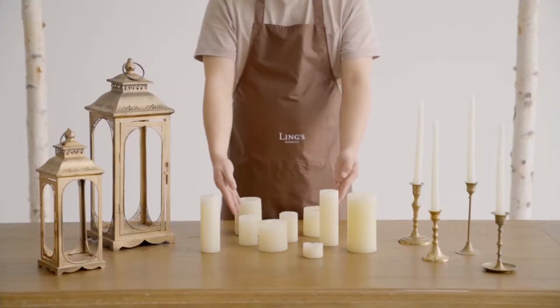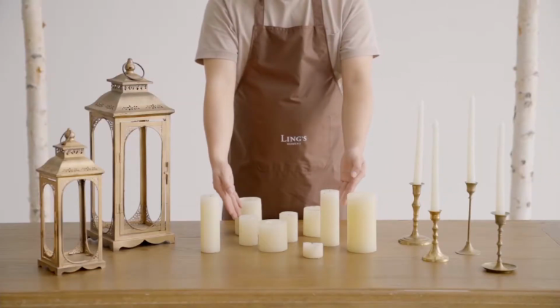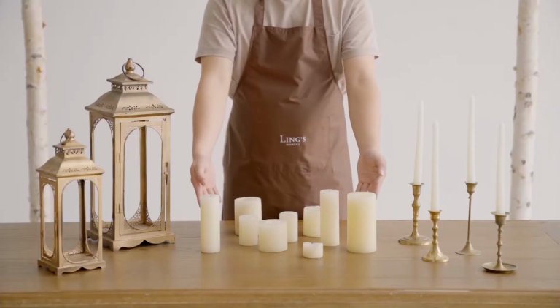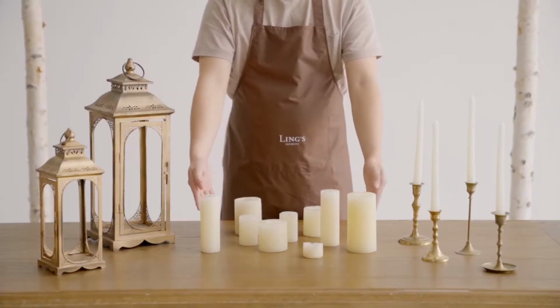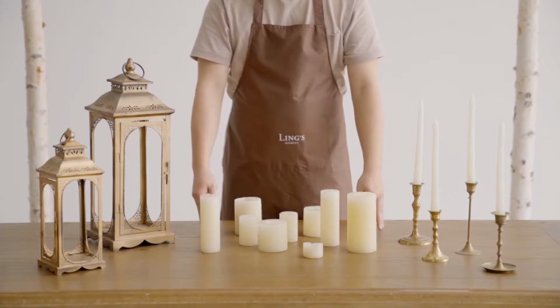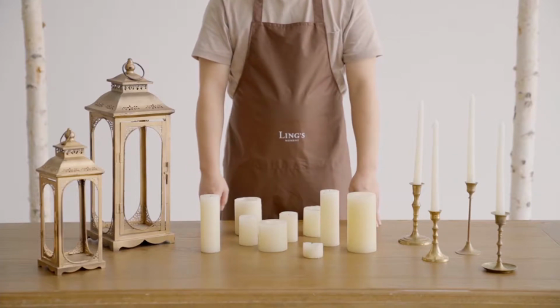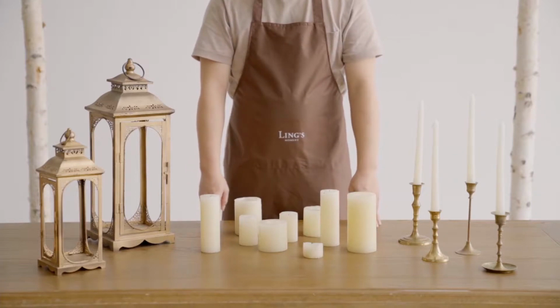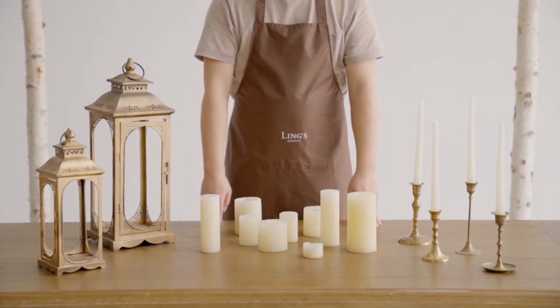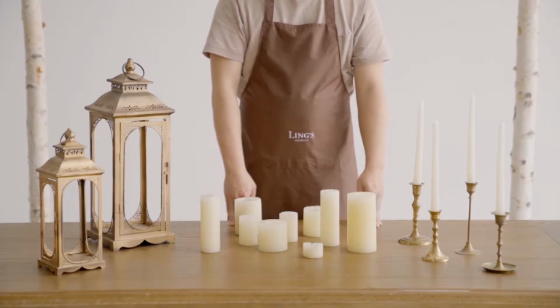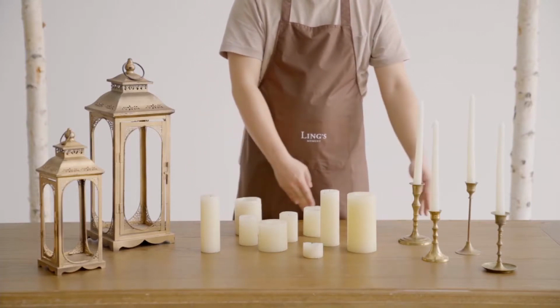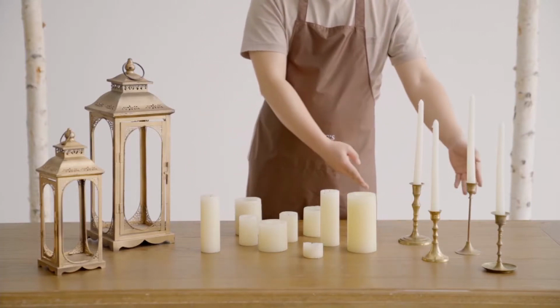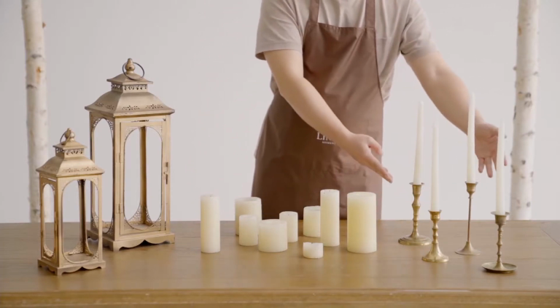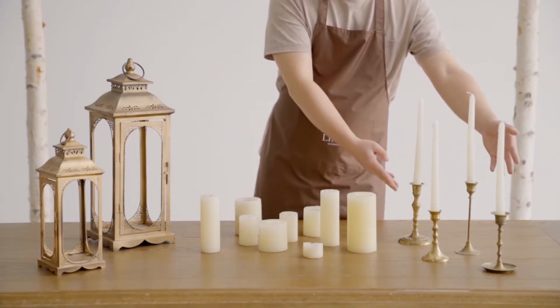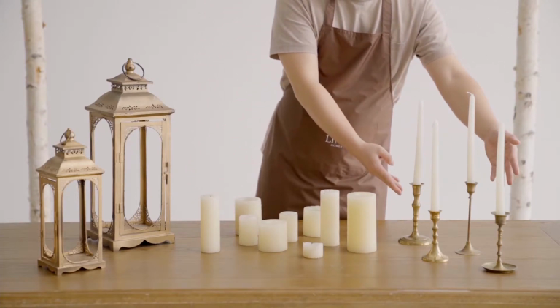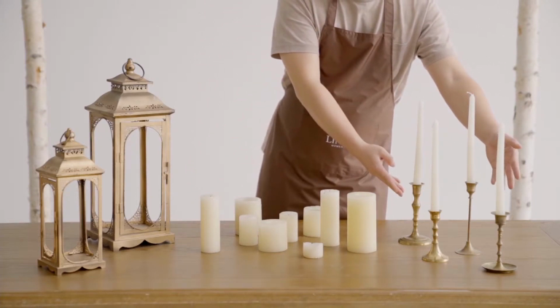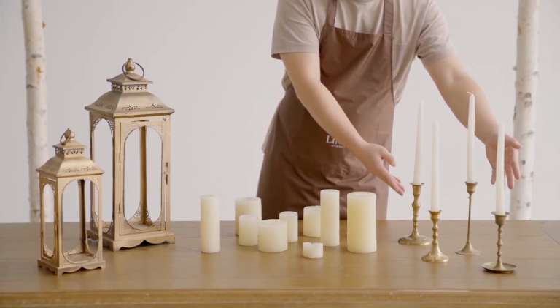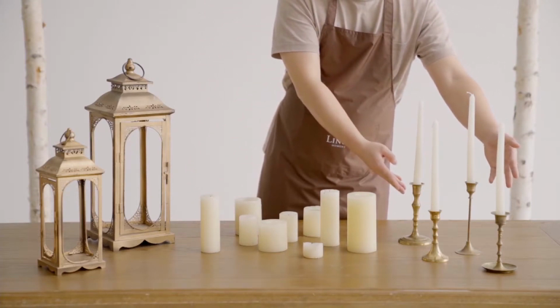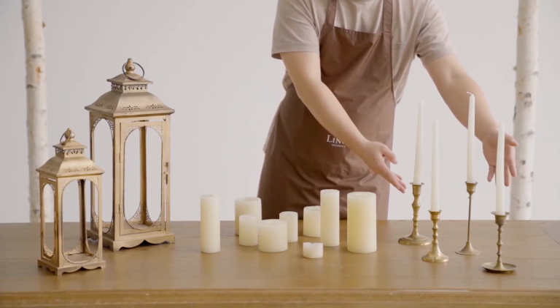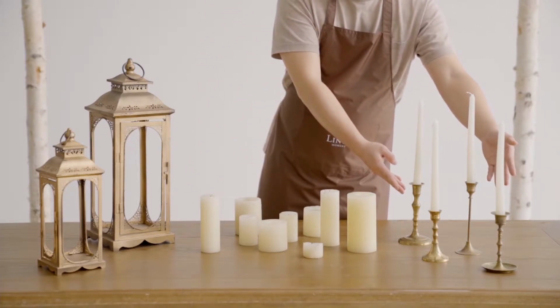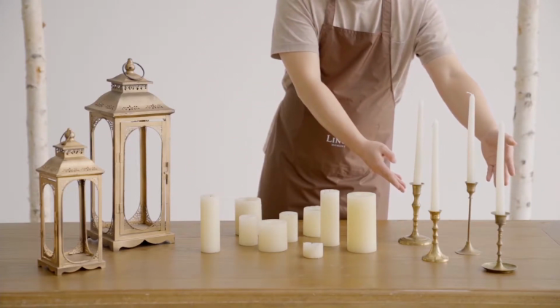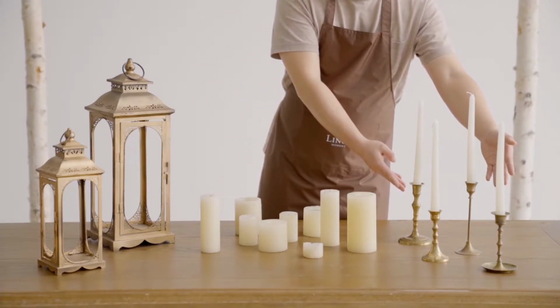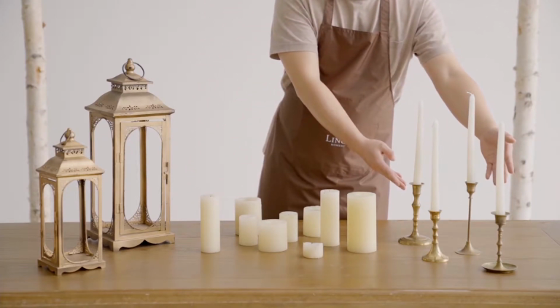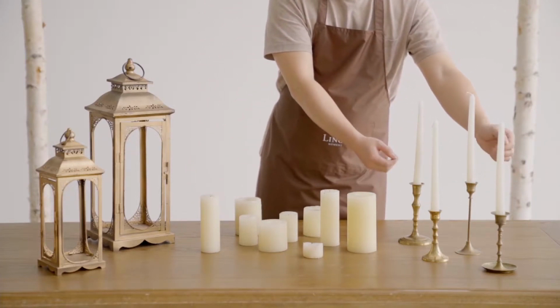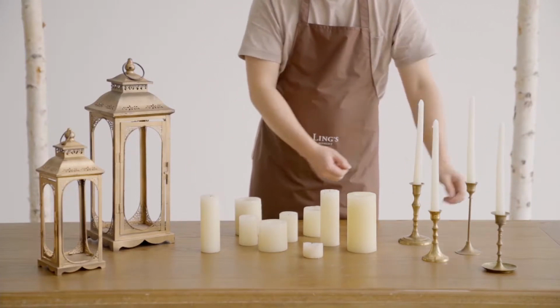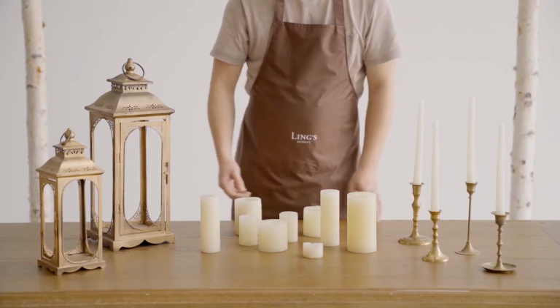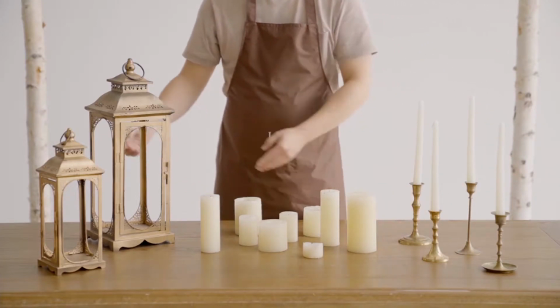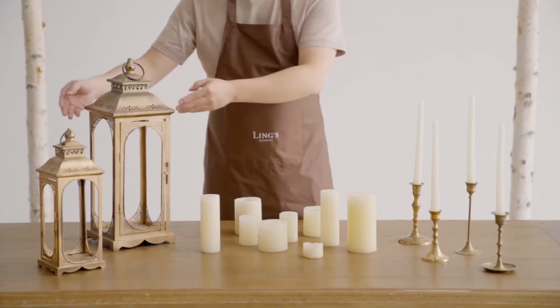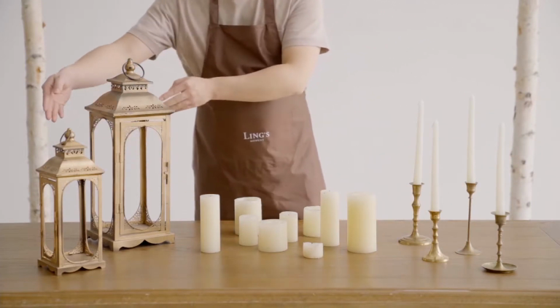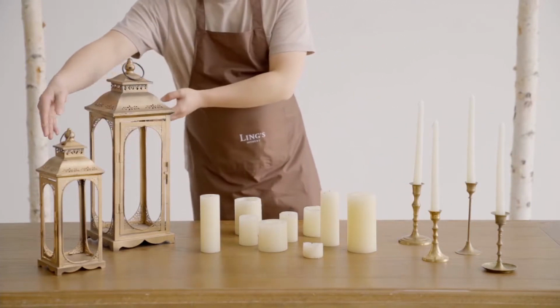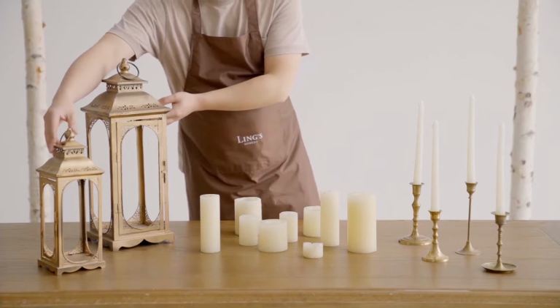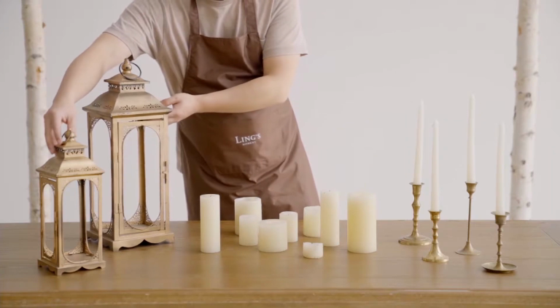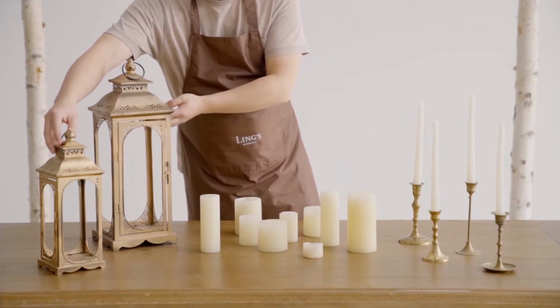Finally, we use these candelabra and lantern decorations as arch accents for a more dramatic effect.